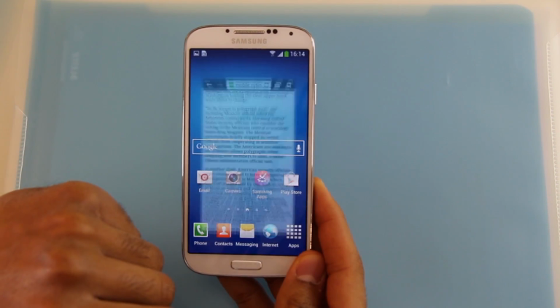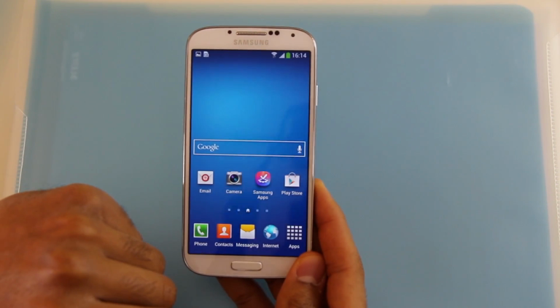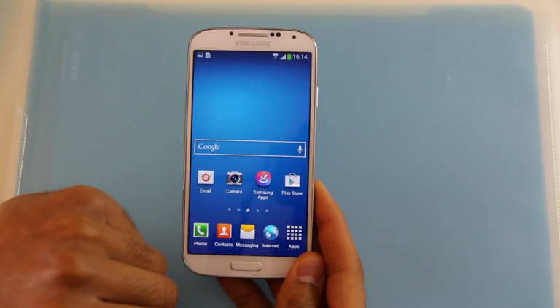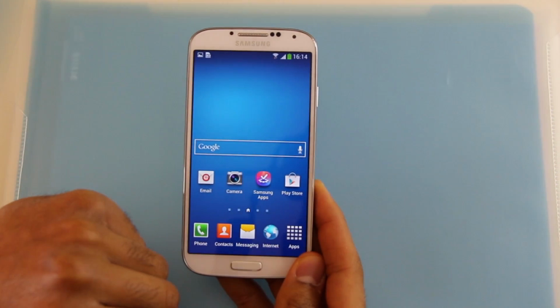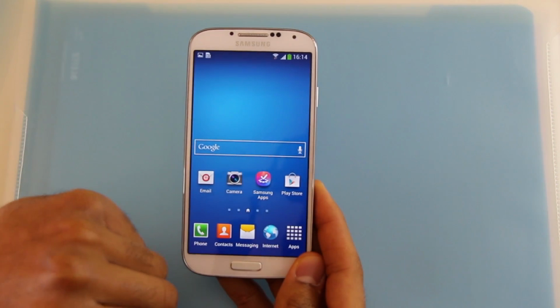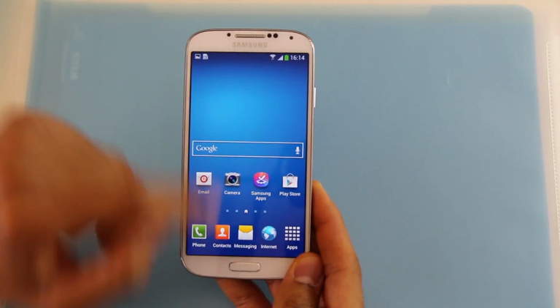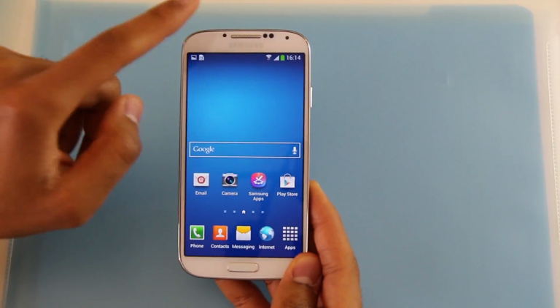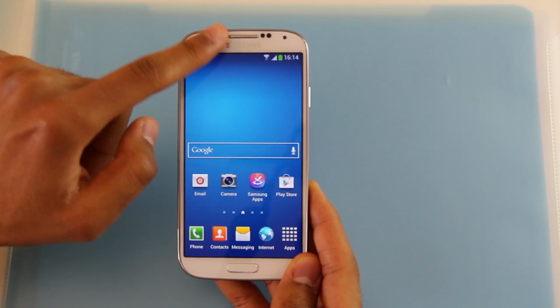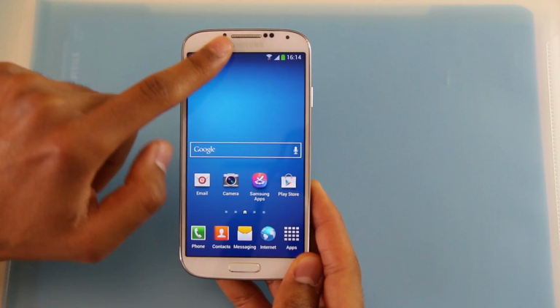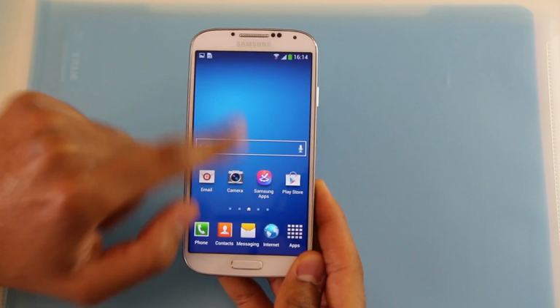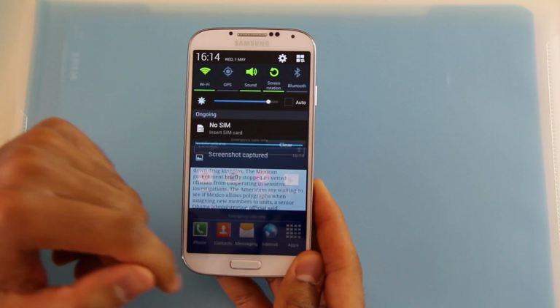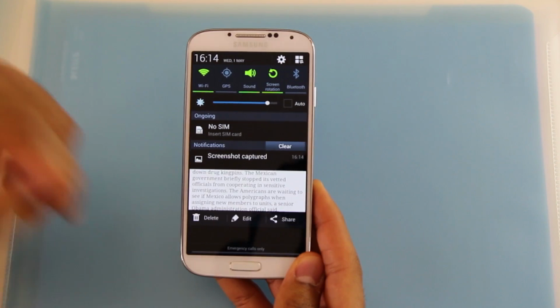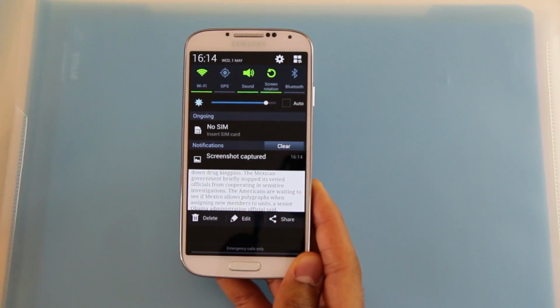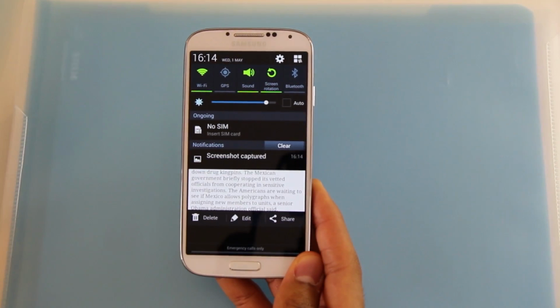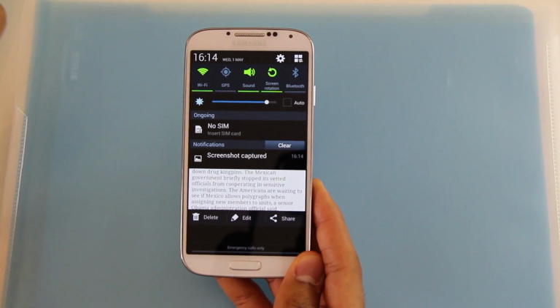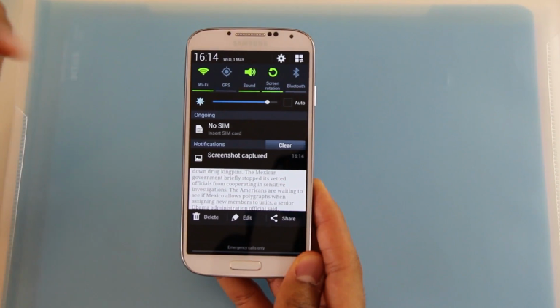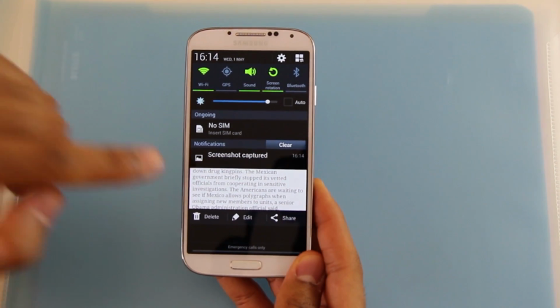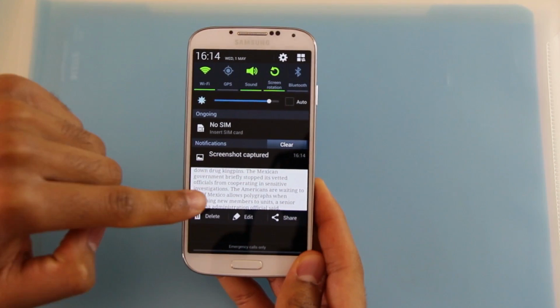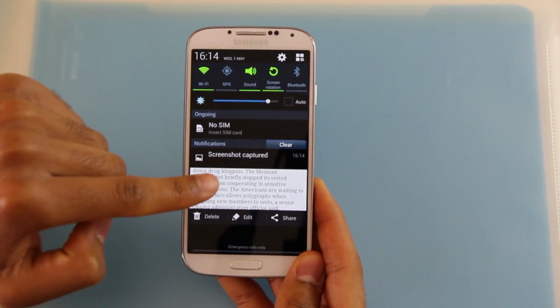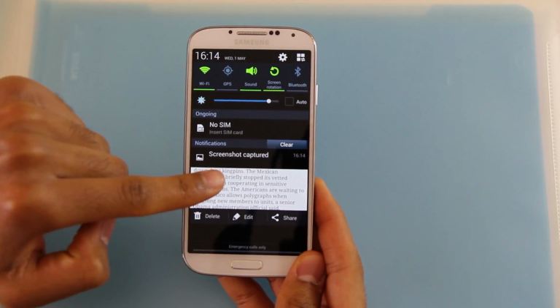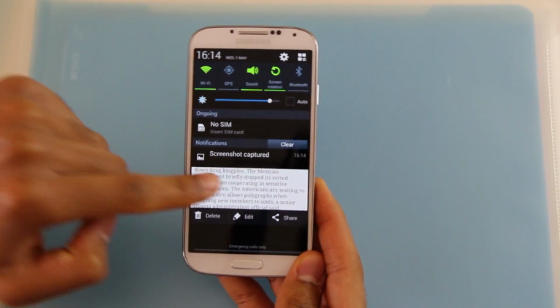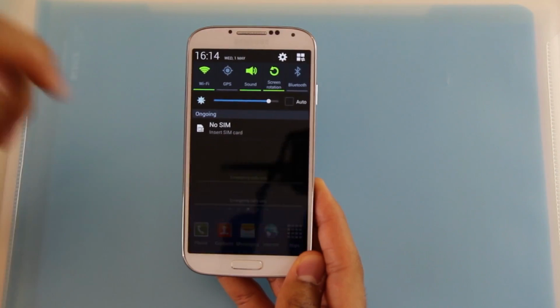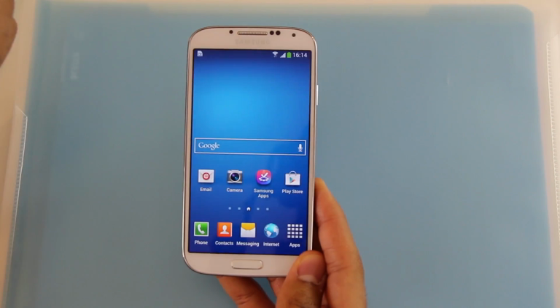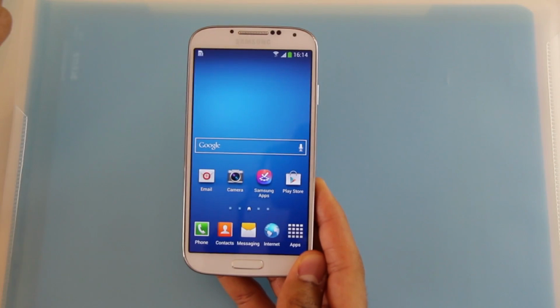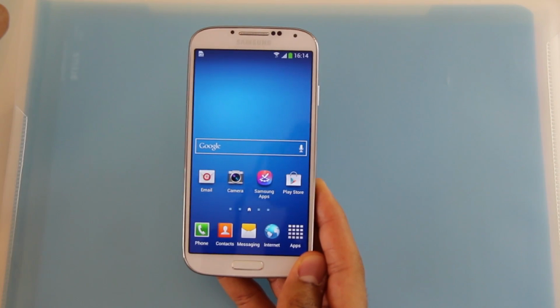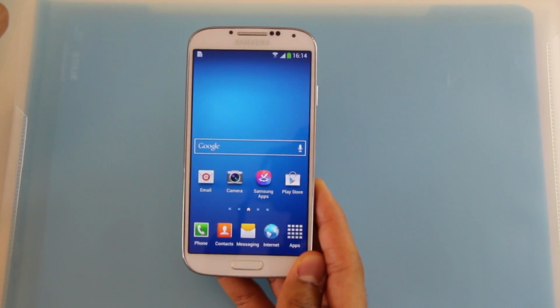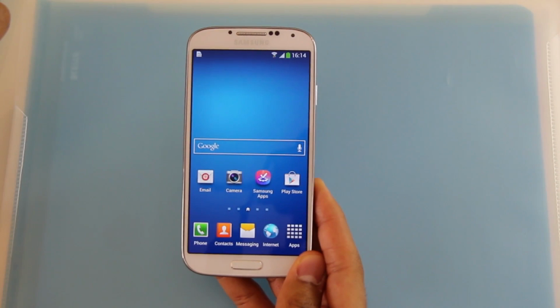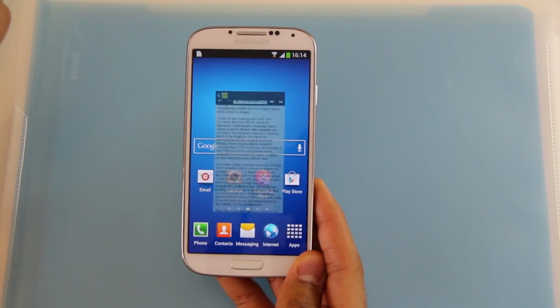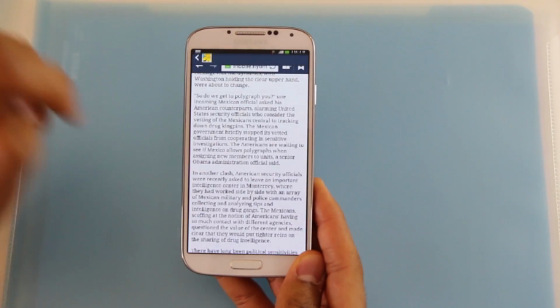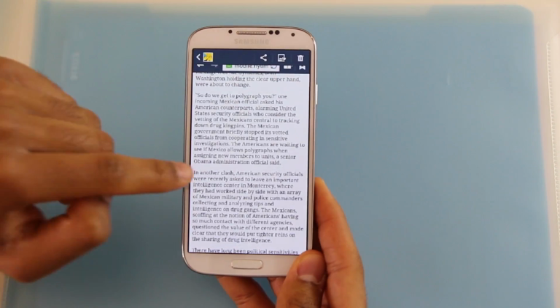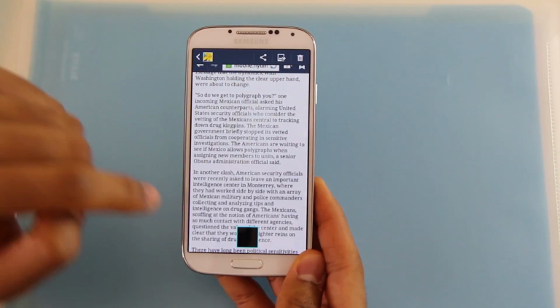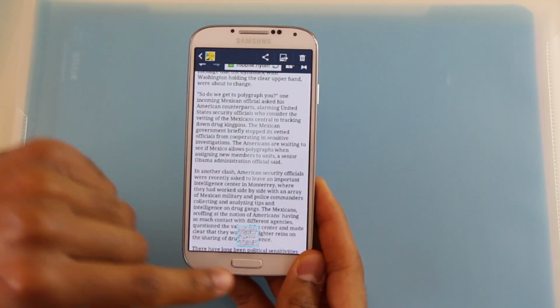You can find your screenshot by pulling down the notification bar and then hit screenshot capture. Here it is.